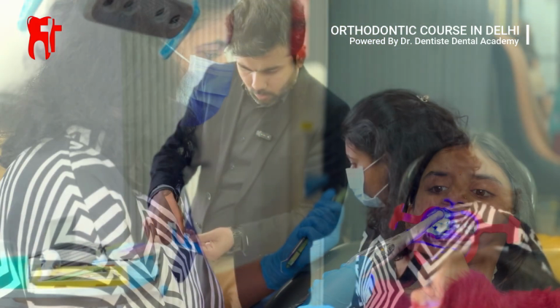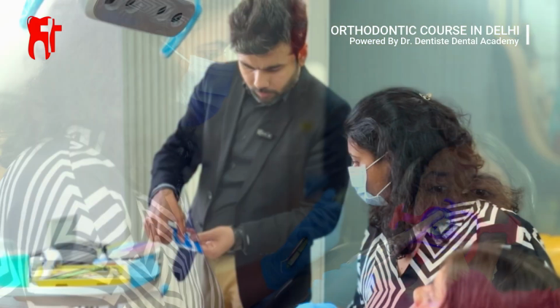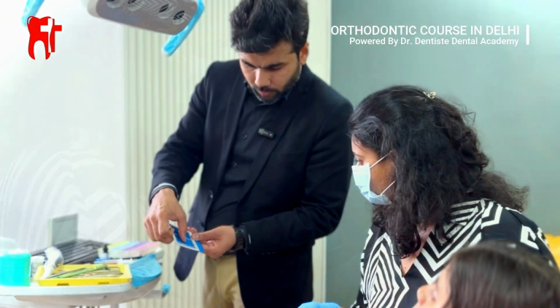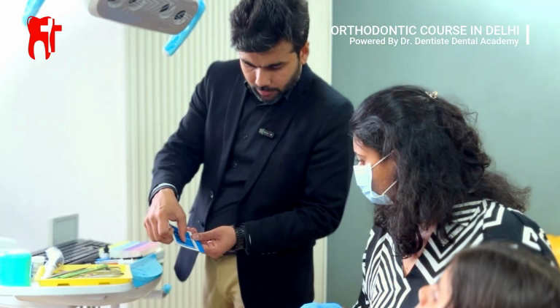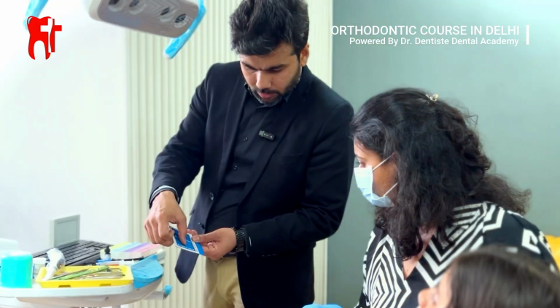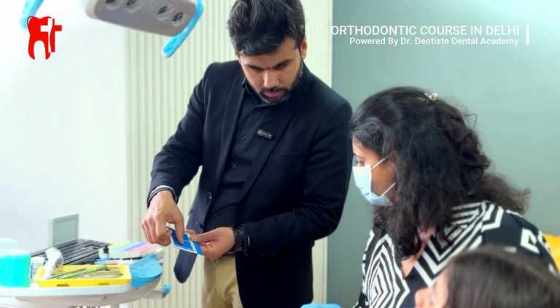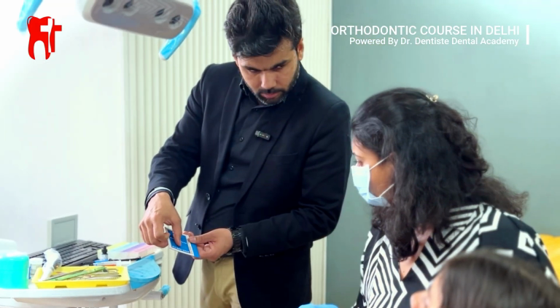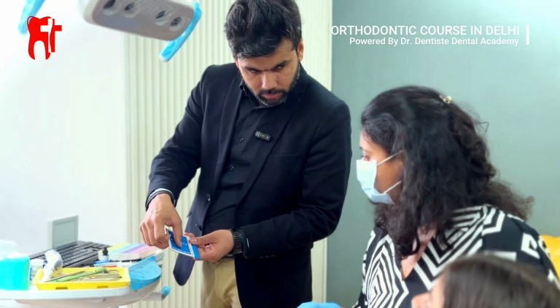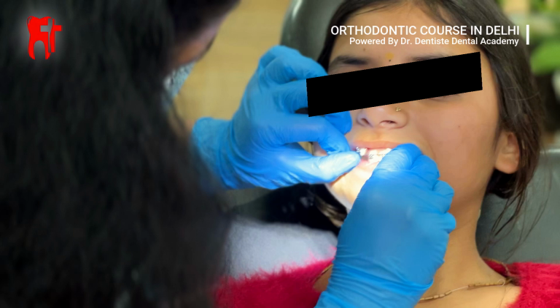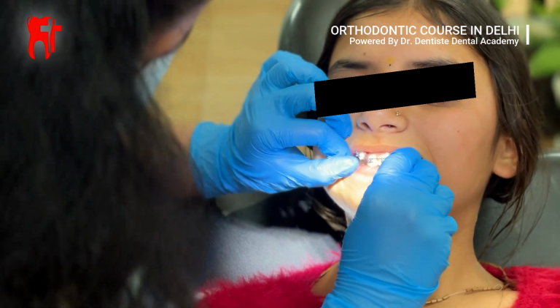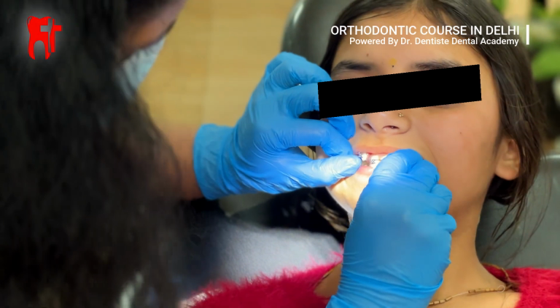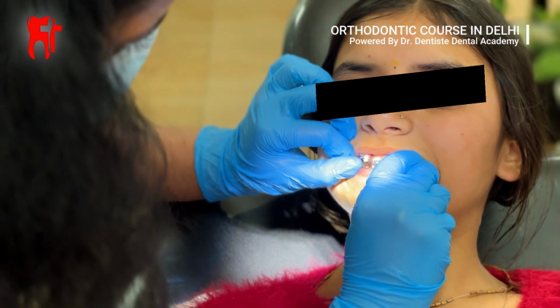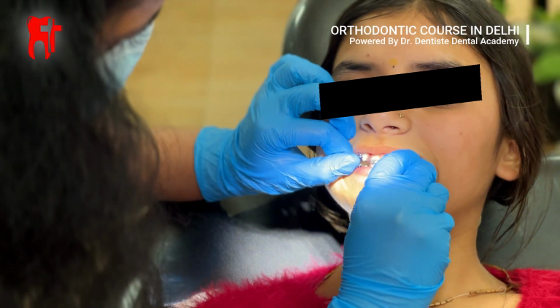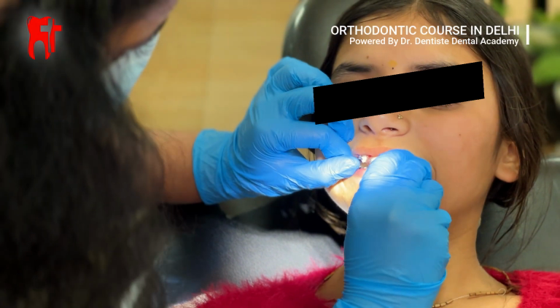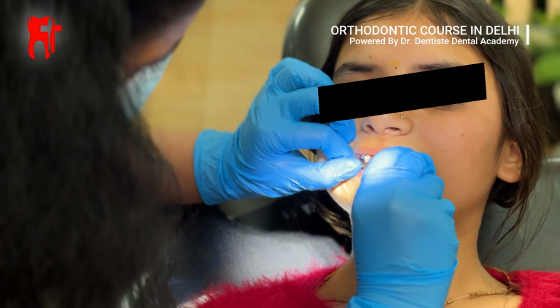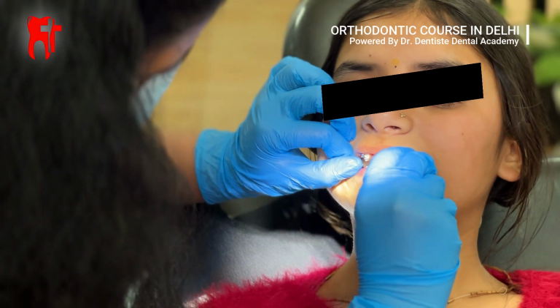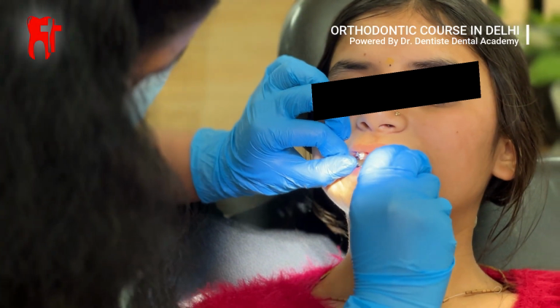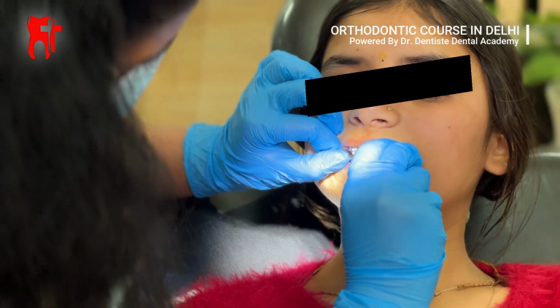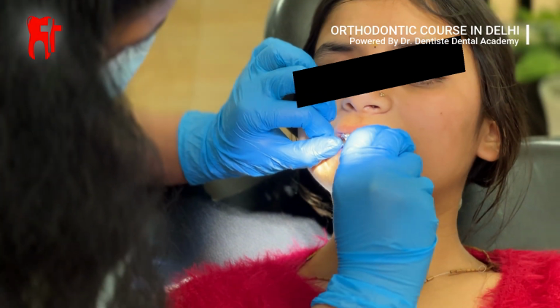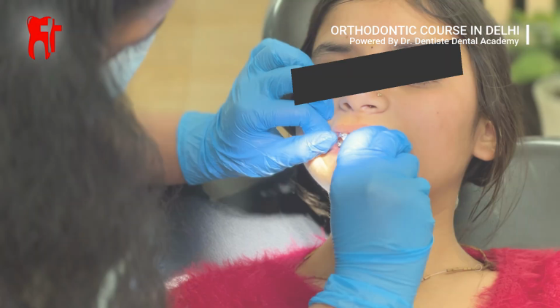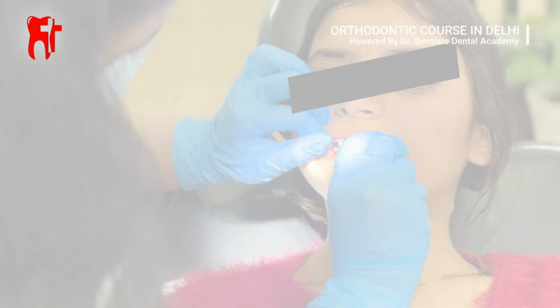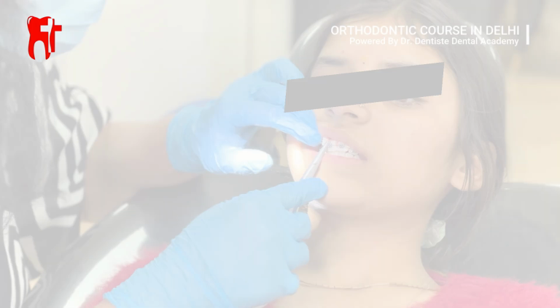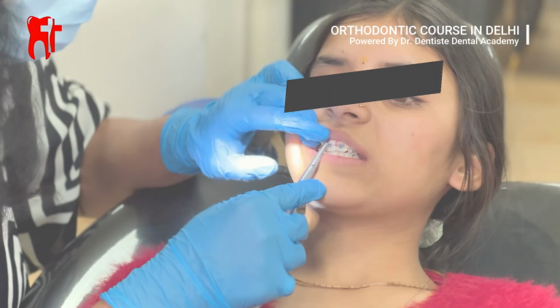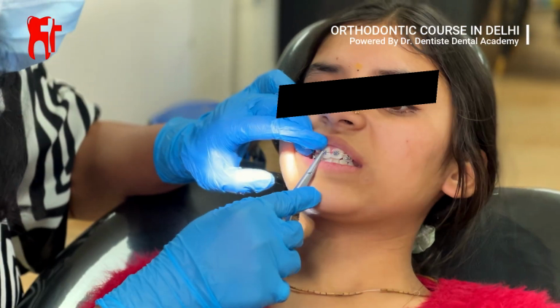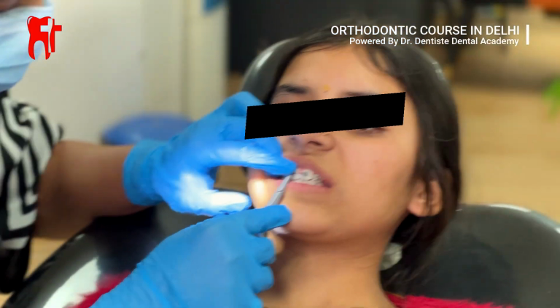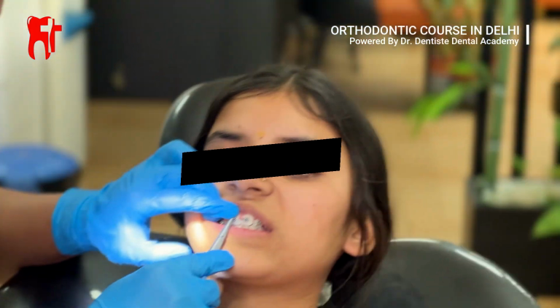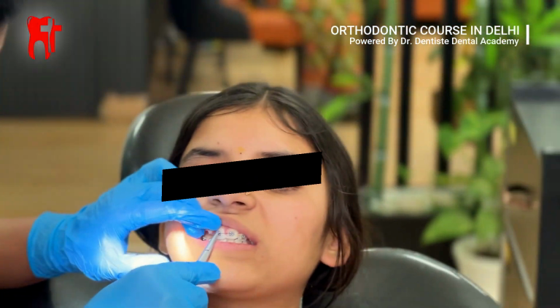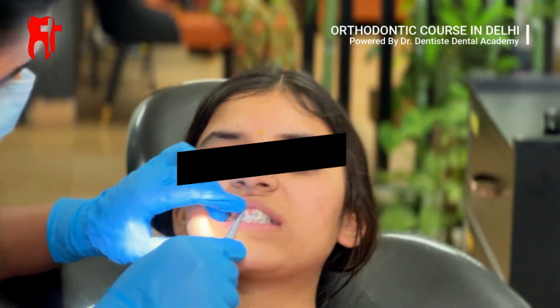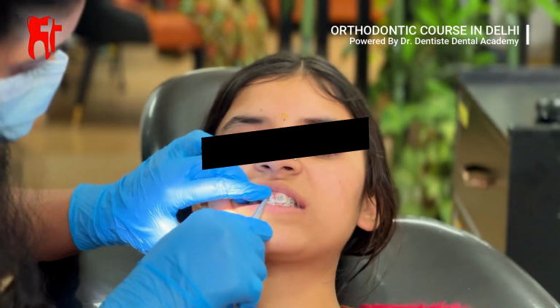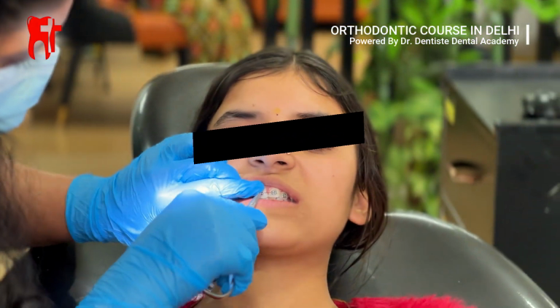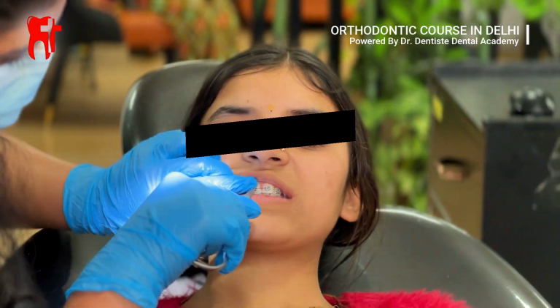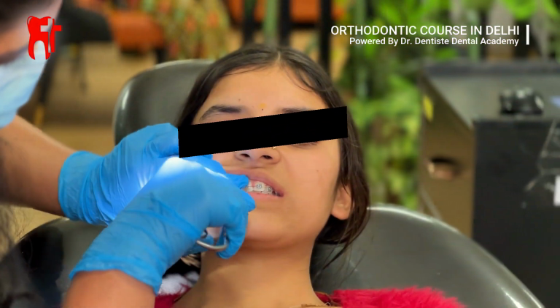After bracket placement, the arch wire is inserted and secured using ligatures, marking the beginning of the orthodontic treatment.